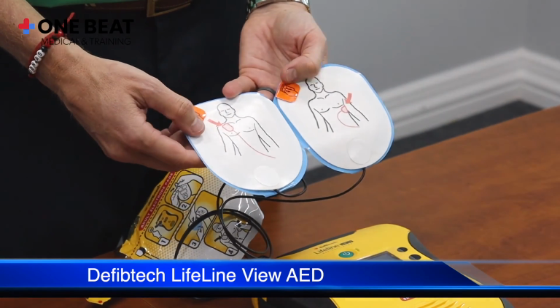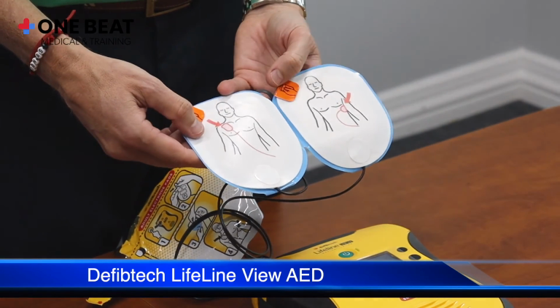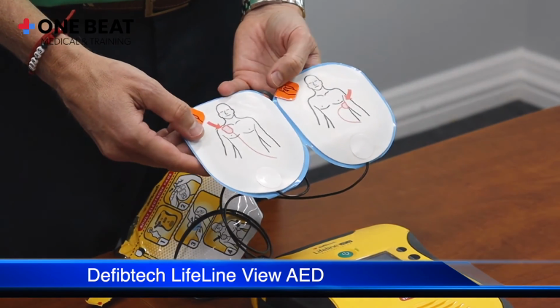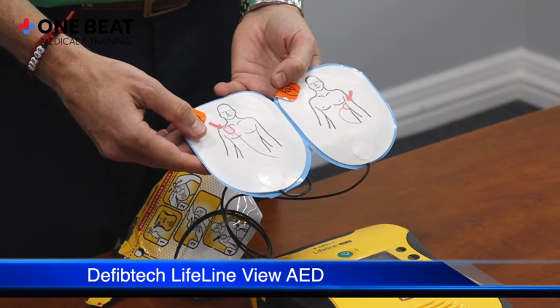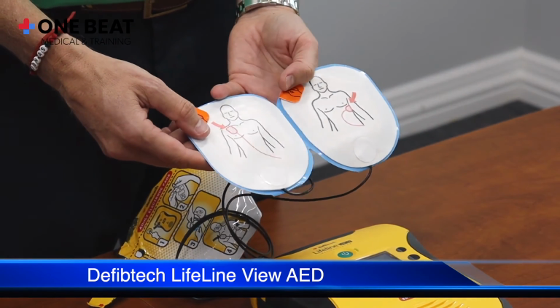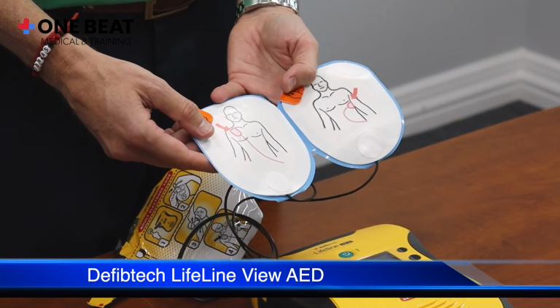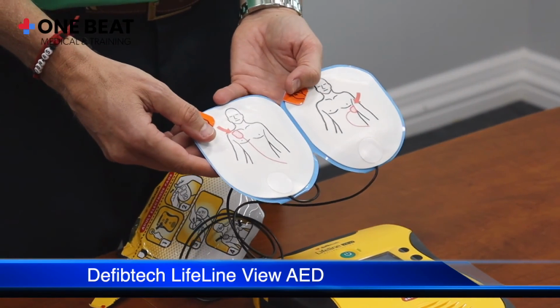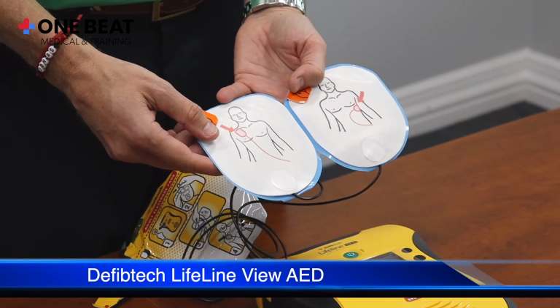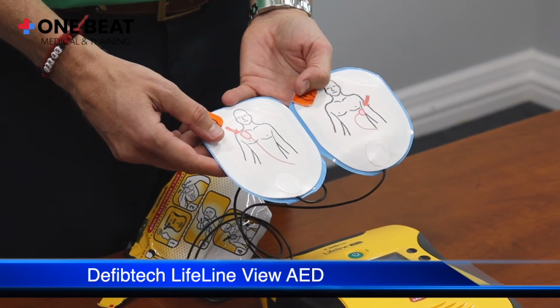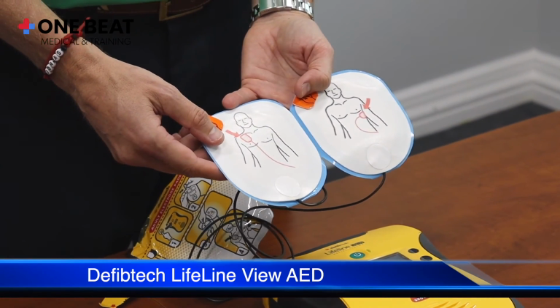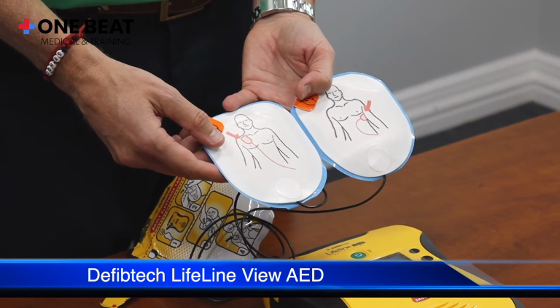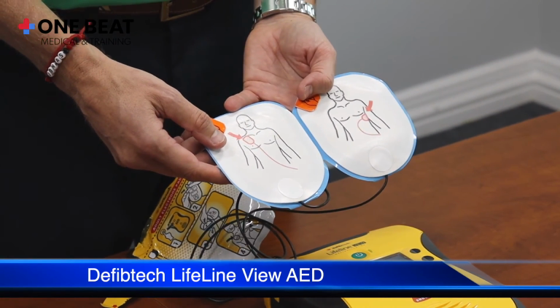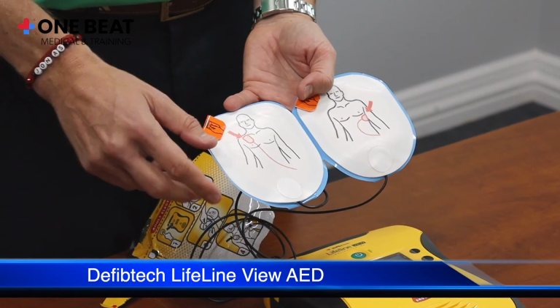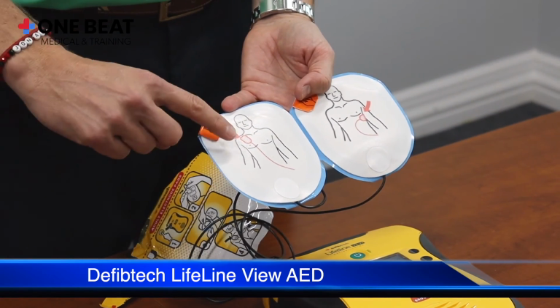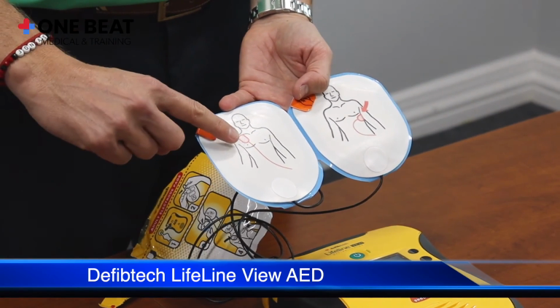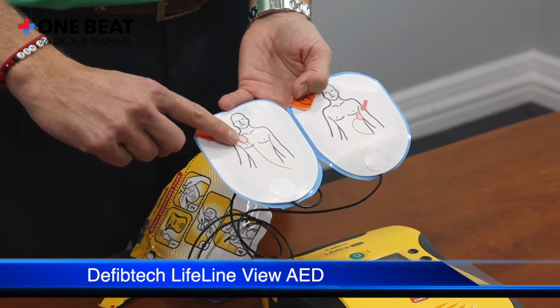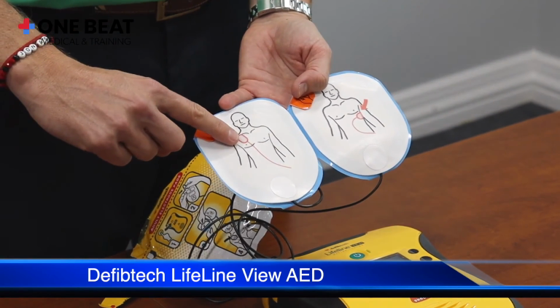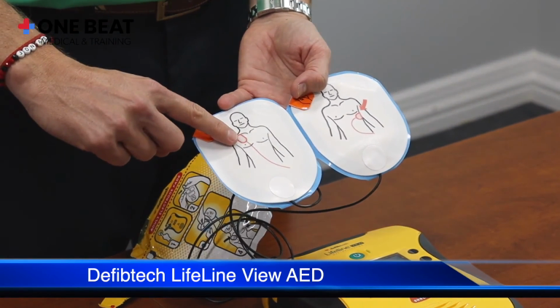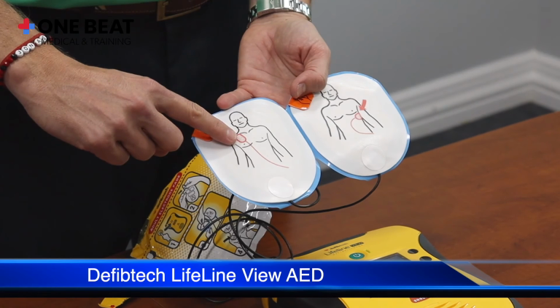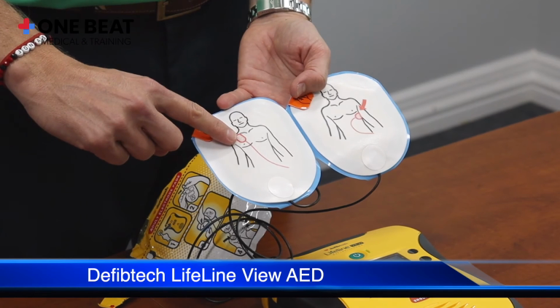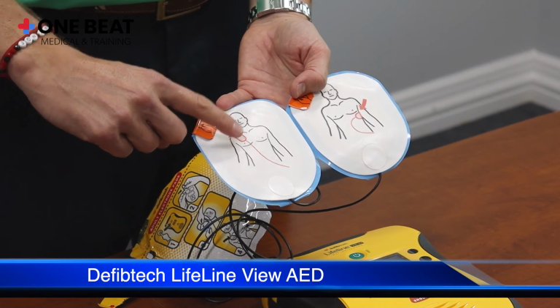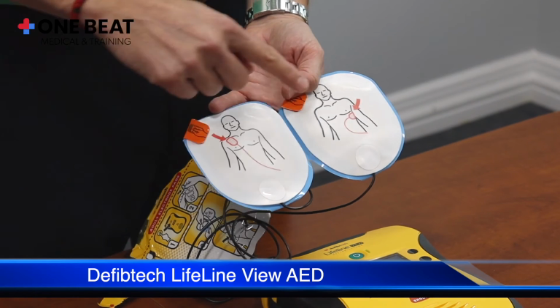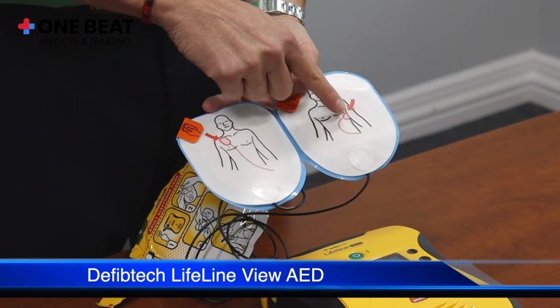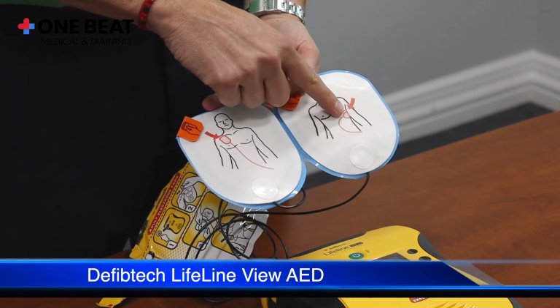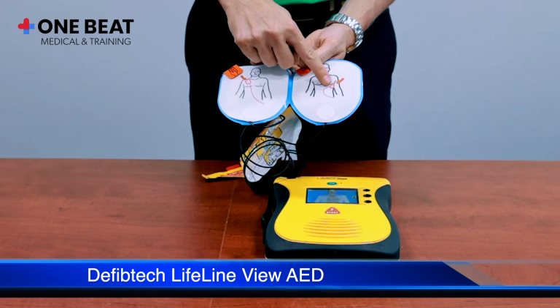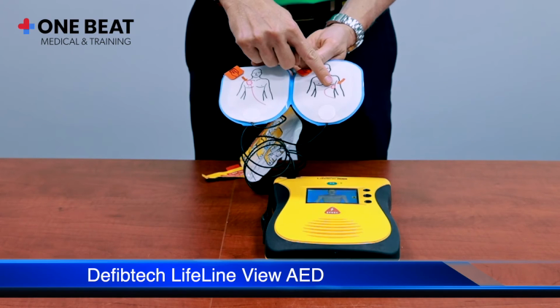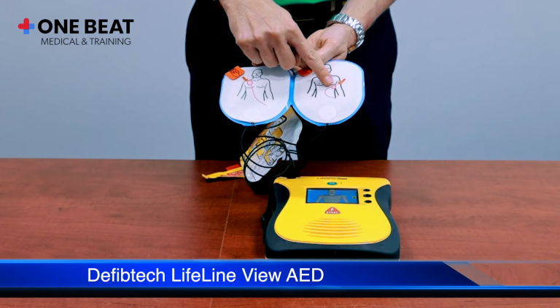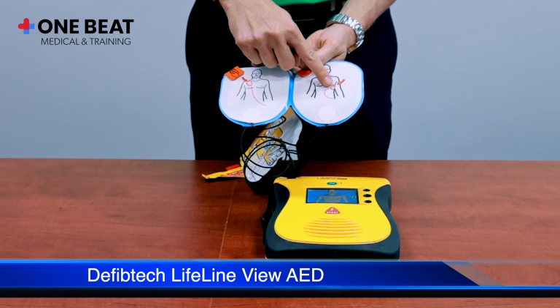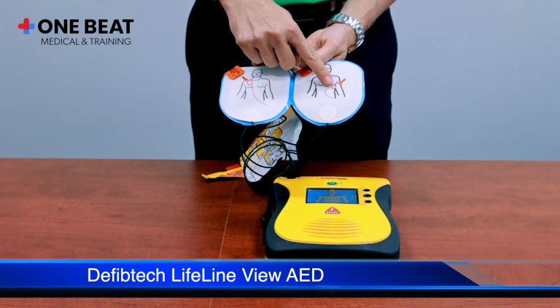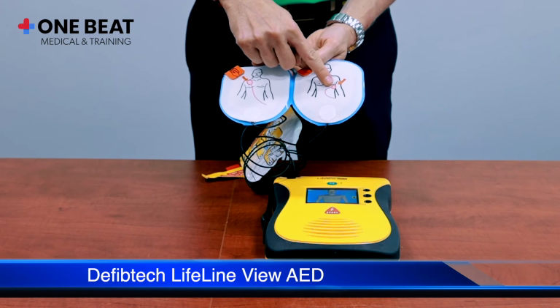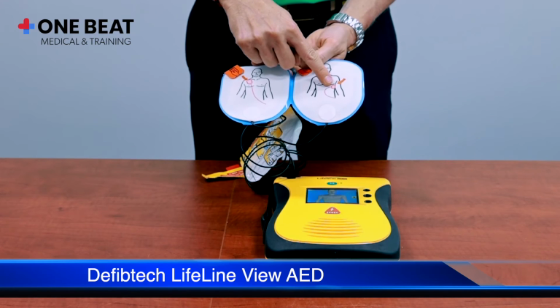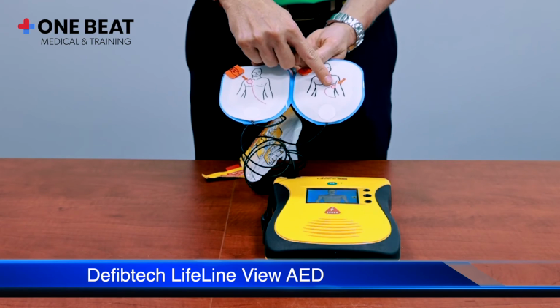Each electrode has an image of where the pad should be placed. Upper right — remove clothing from patient's chest.